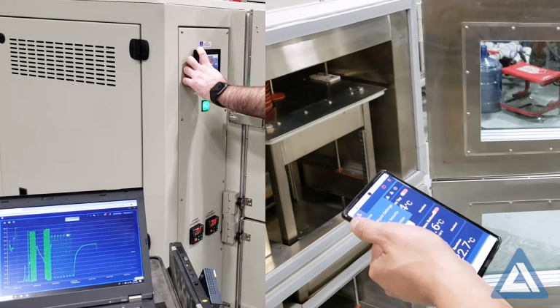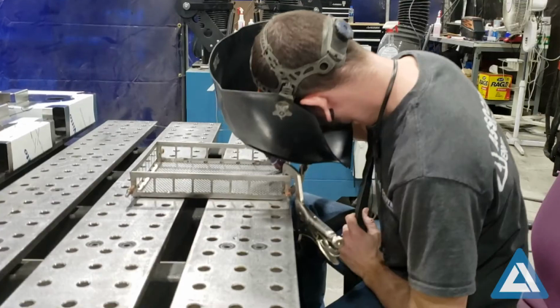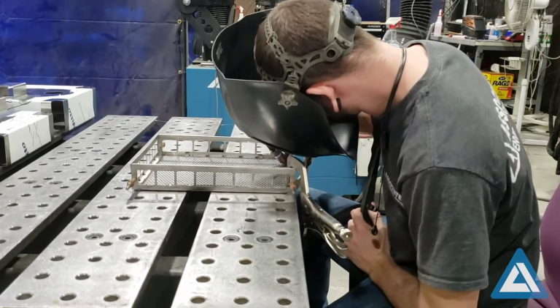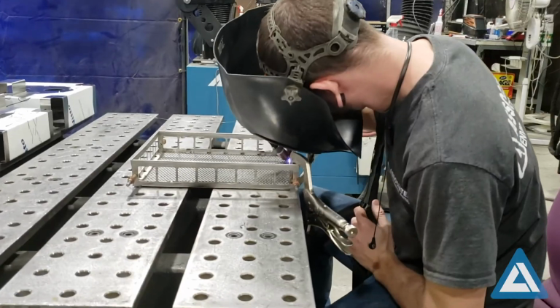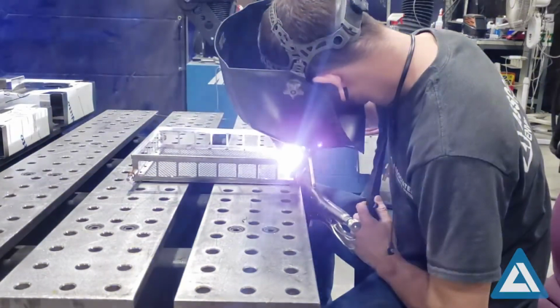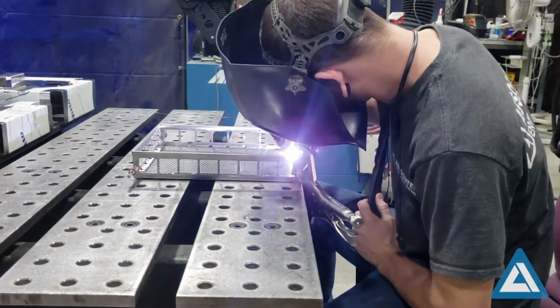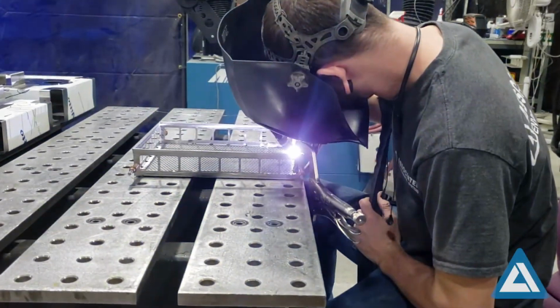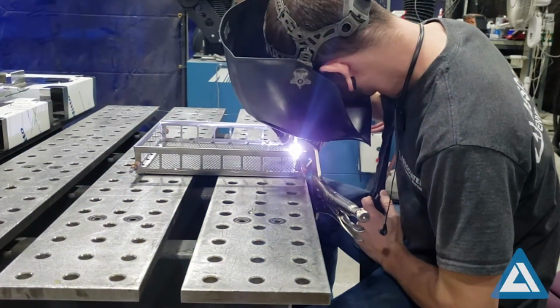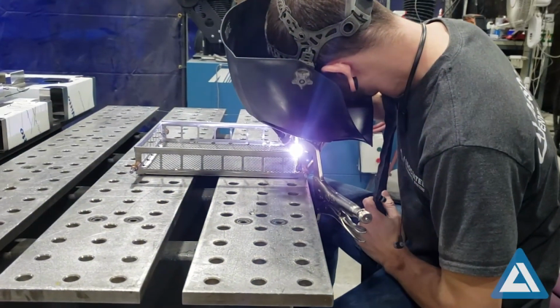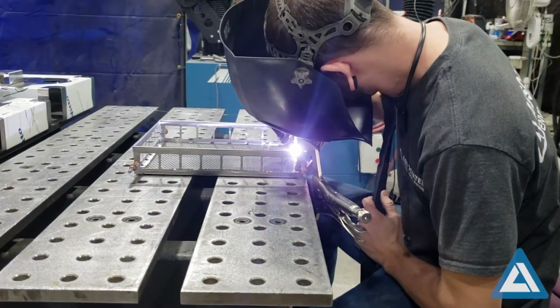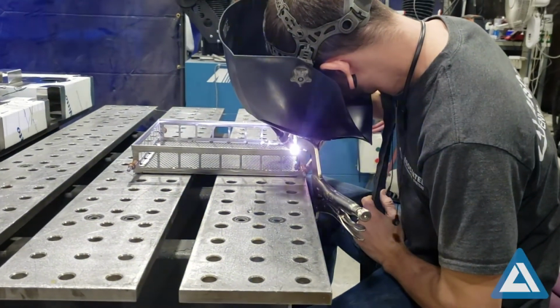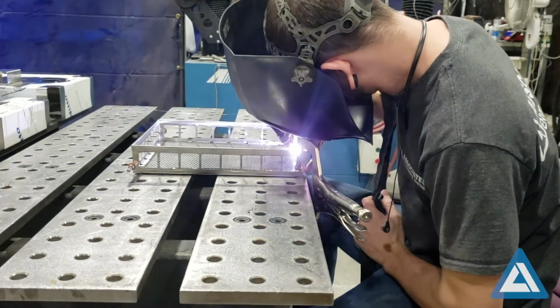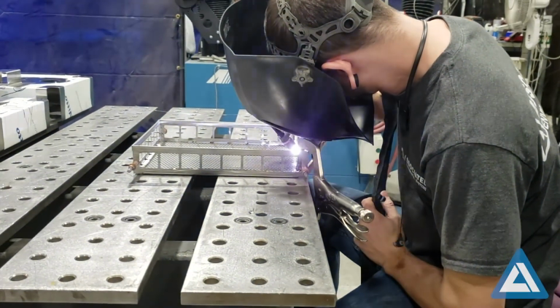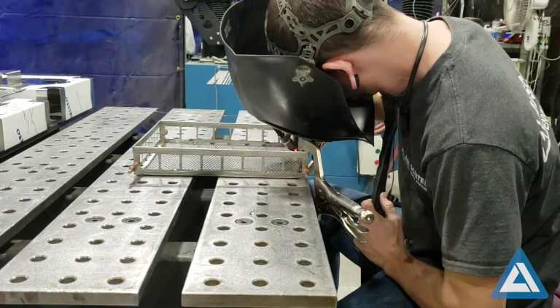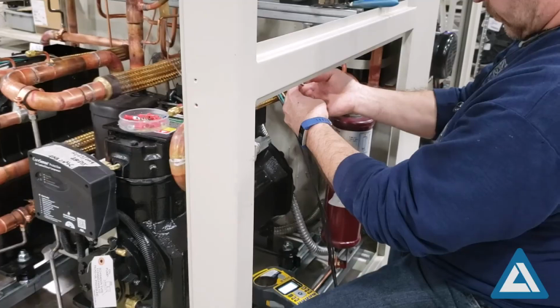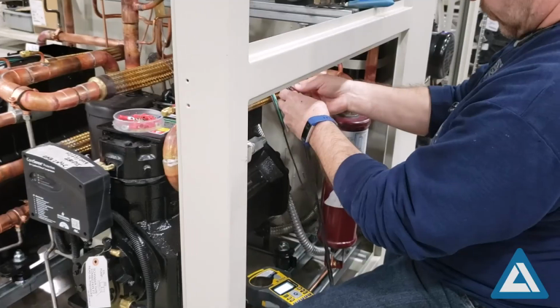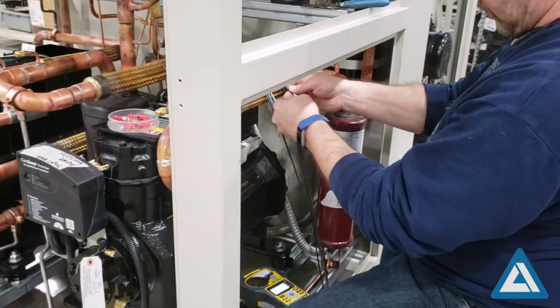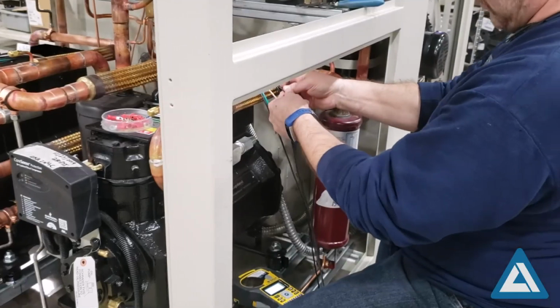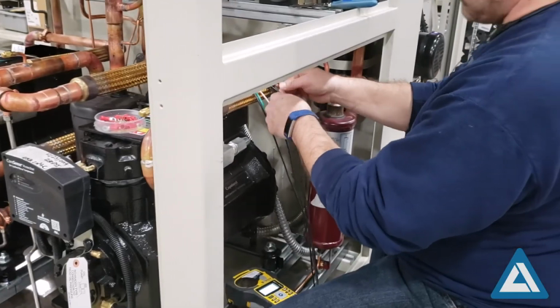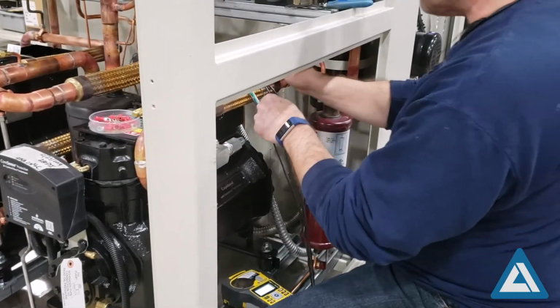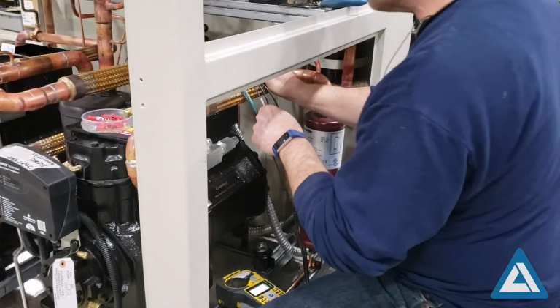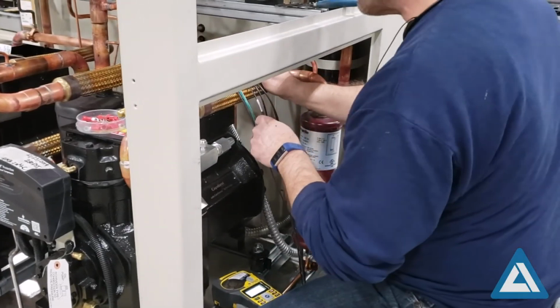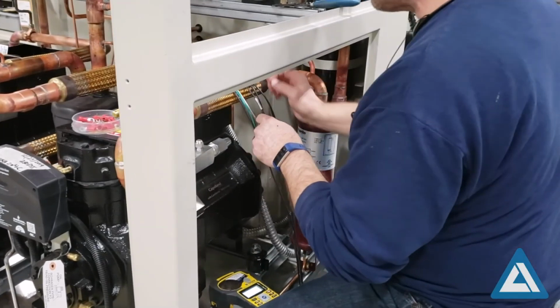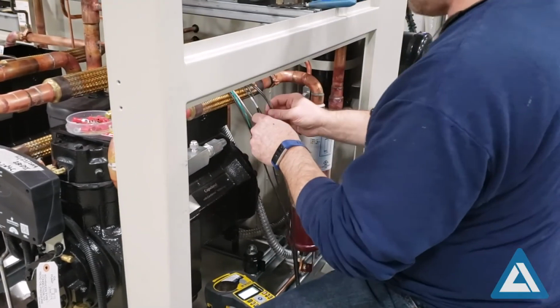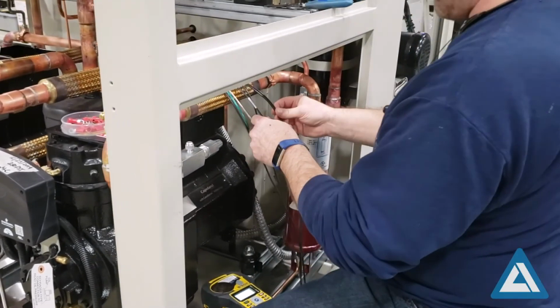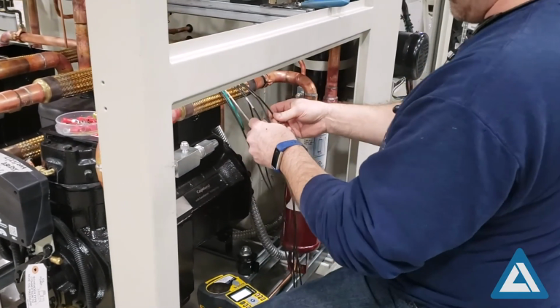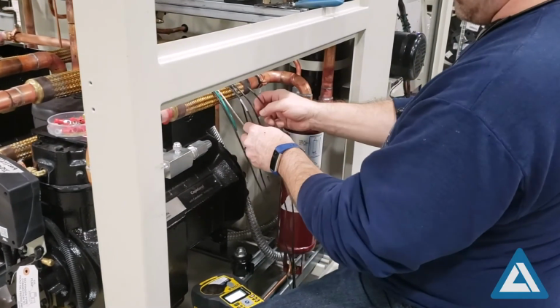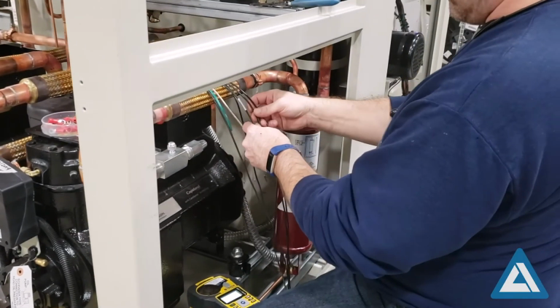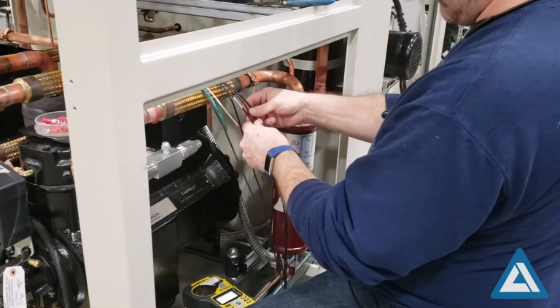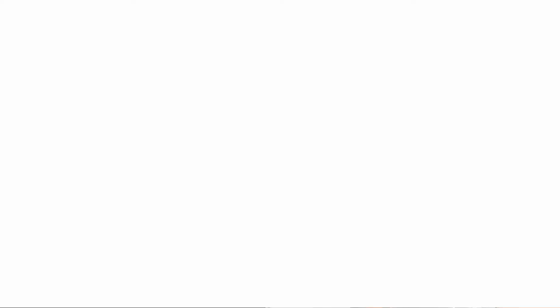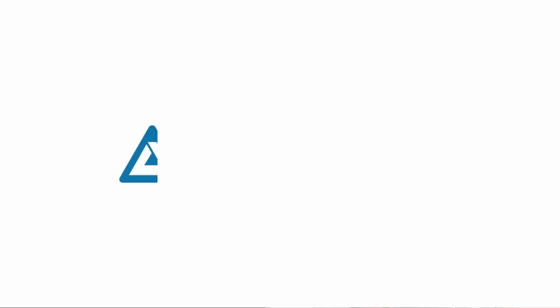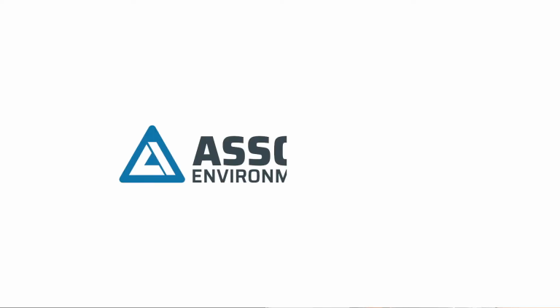Each chamber is carefully engineered, manufactured, and tested in-house, and delivered to your facility.